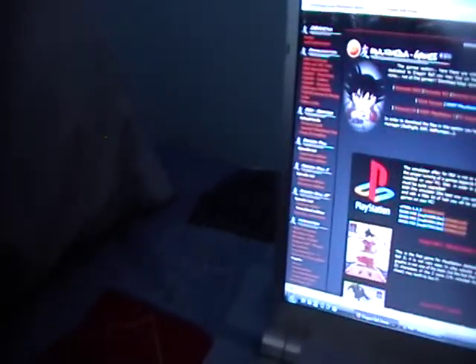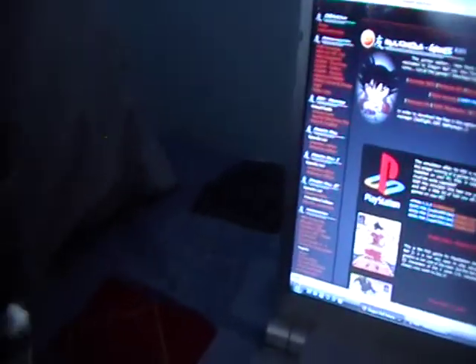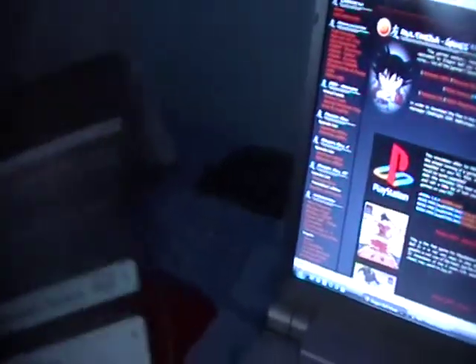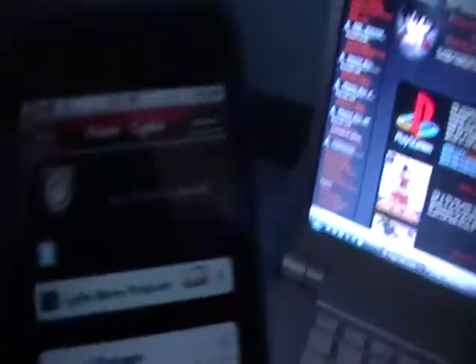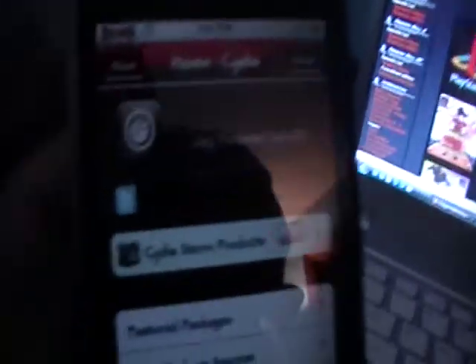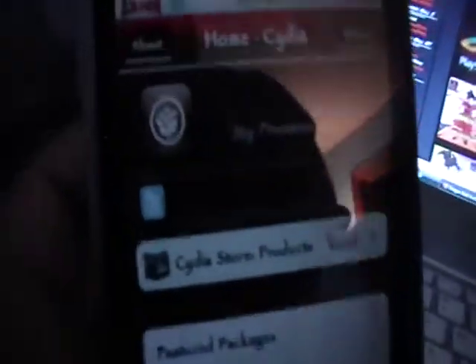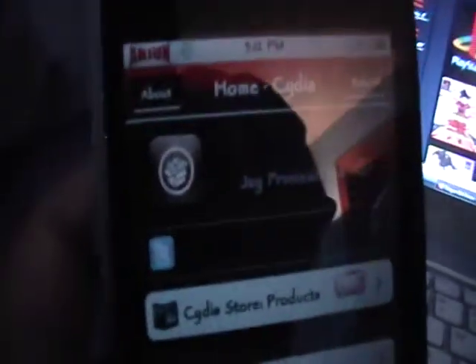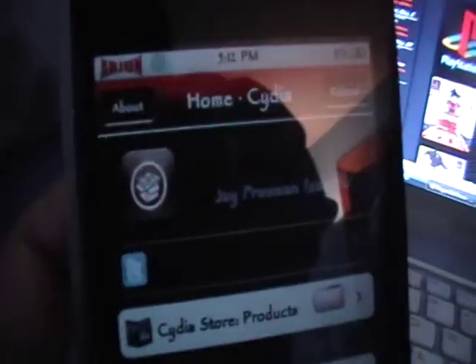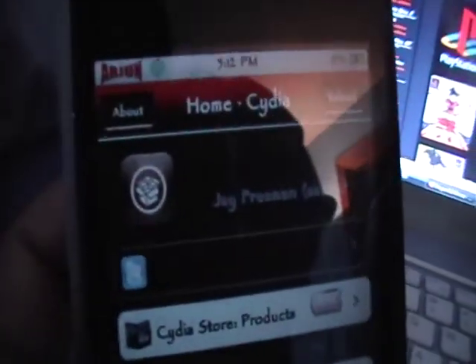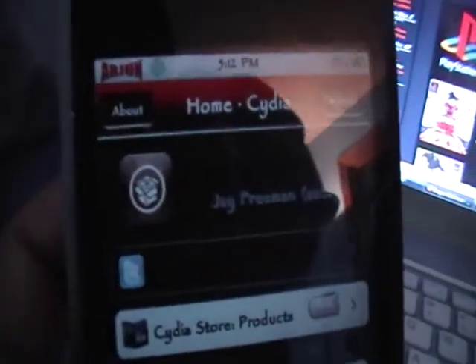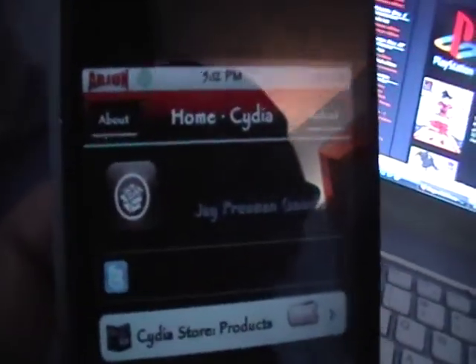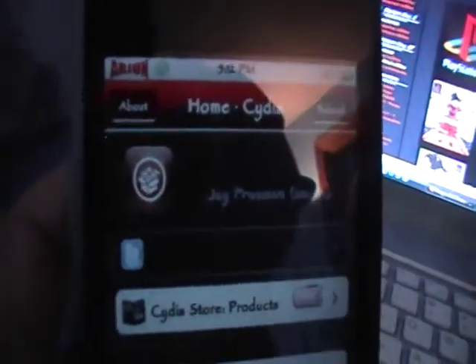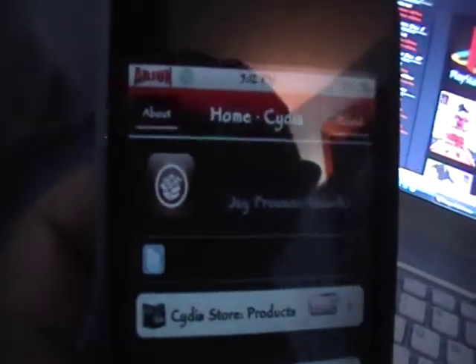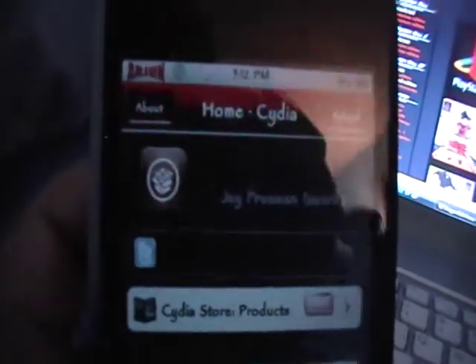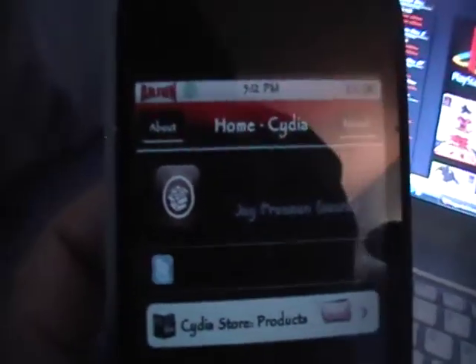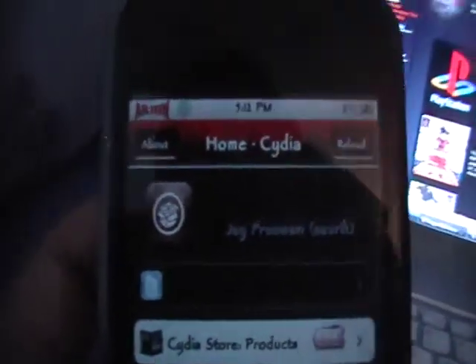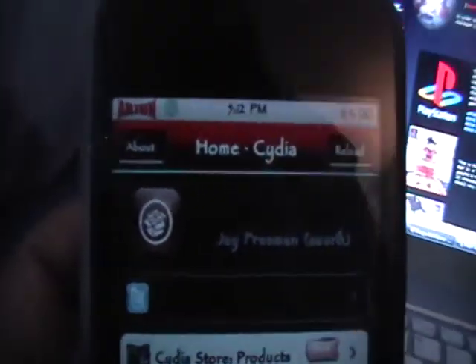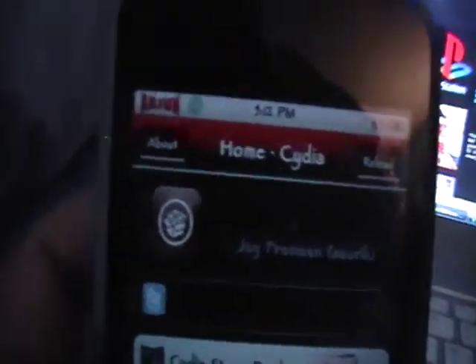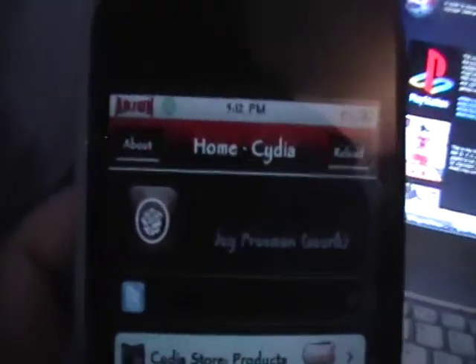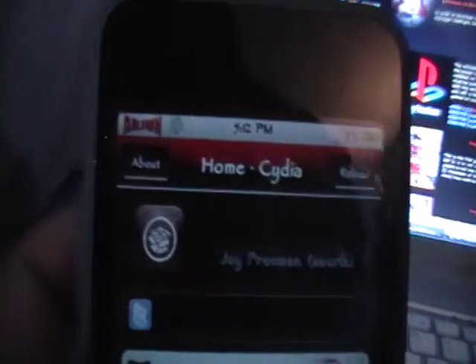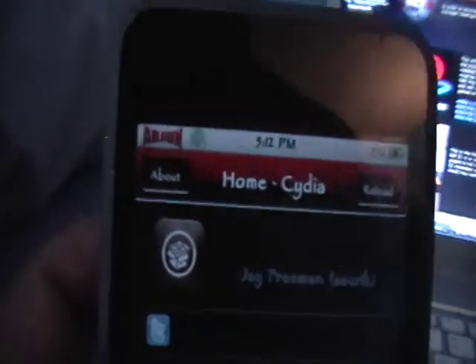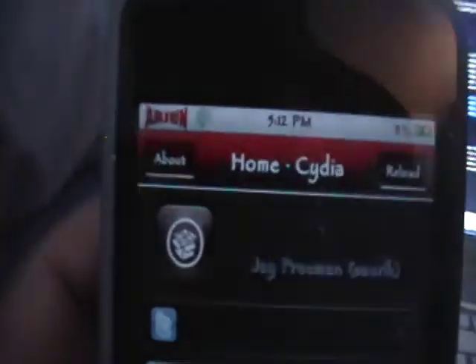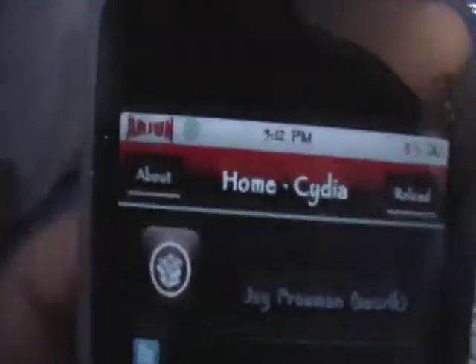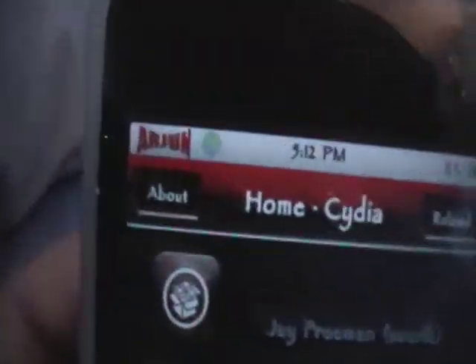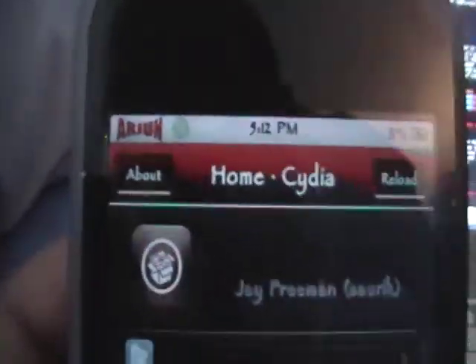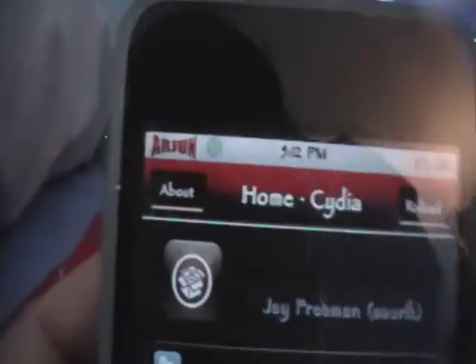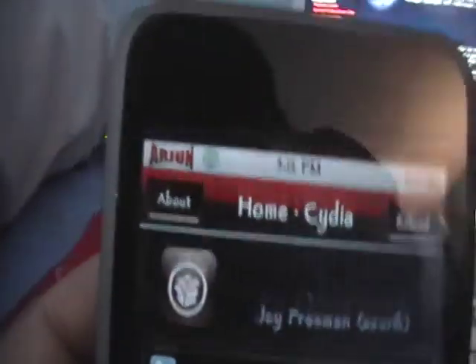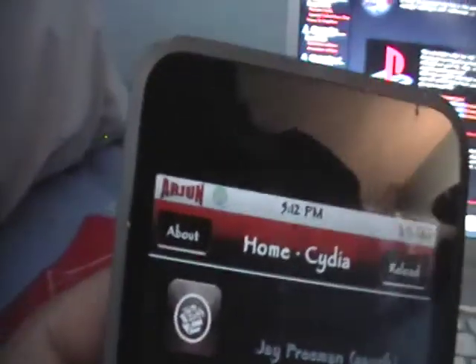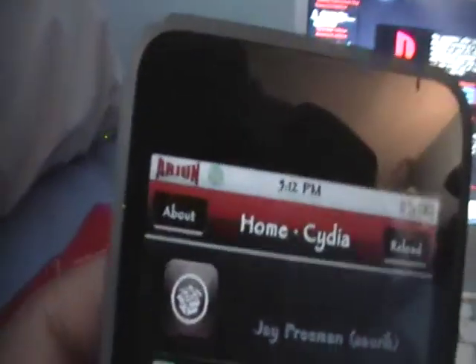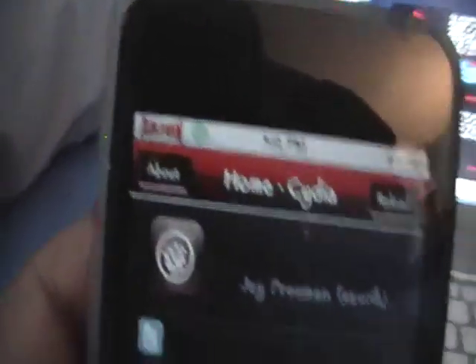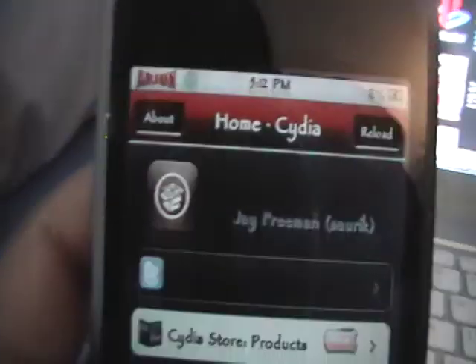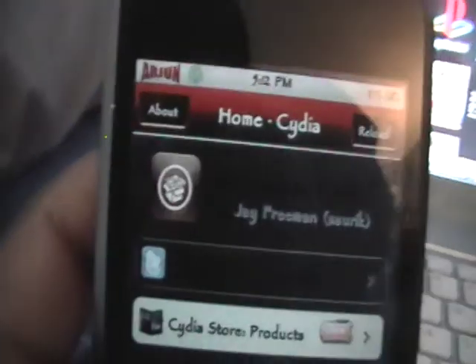We're gonna go for our iPod Touch or iPhone first. You obviously need a jailbroken iPod Touch, and you need to open up Cydia.